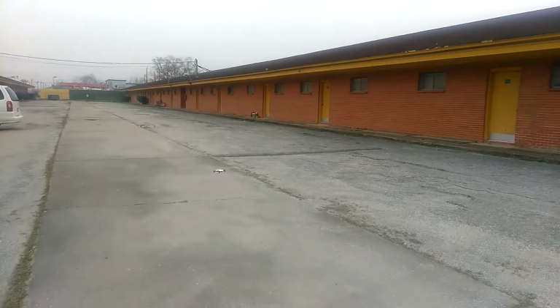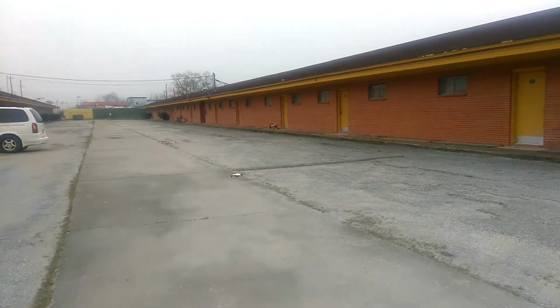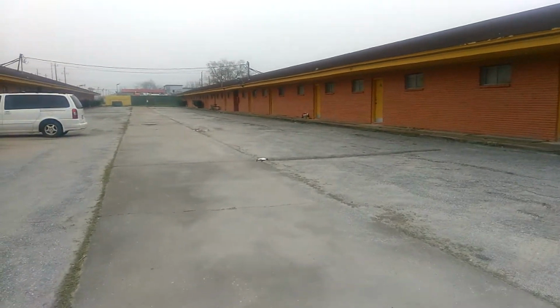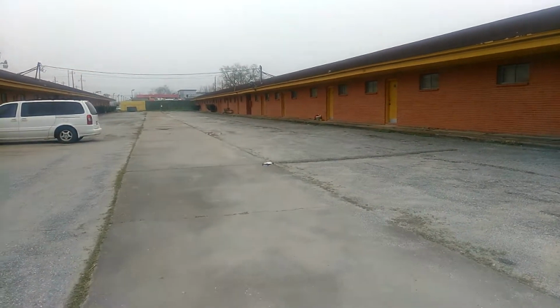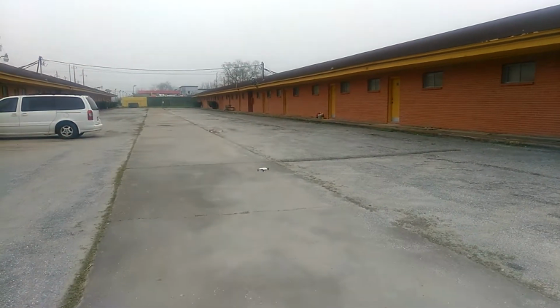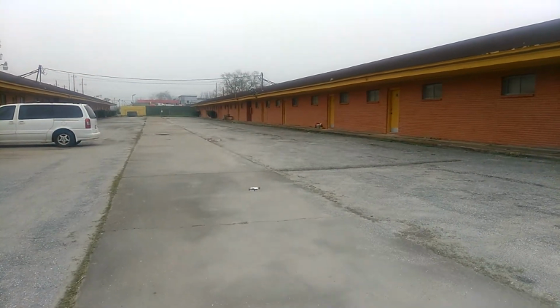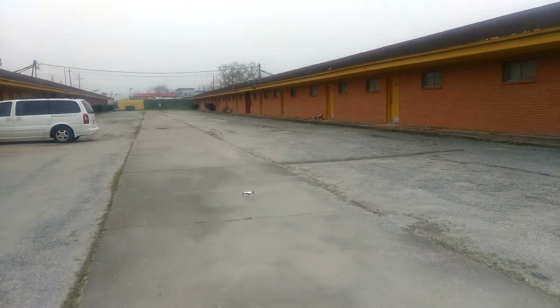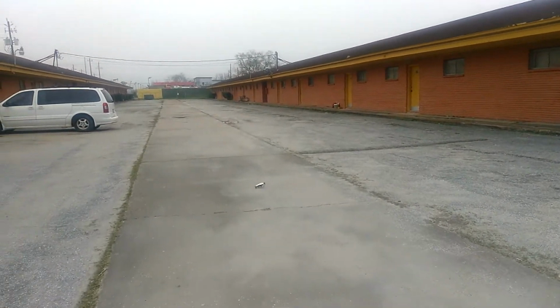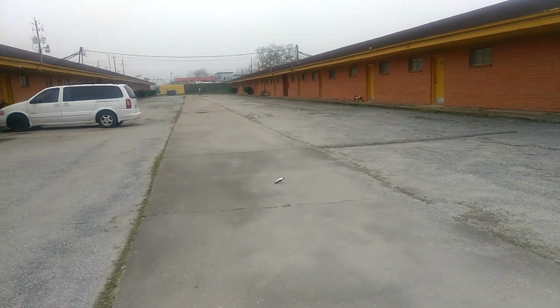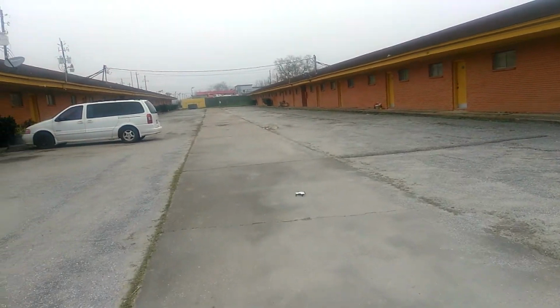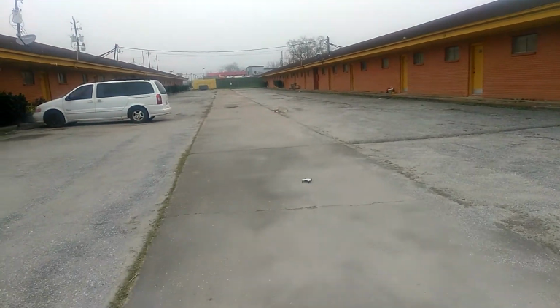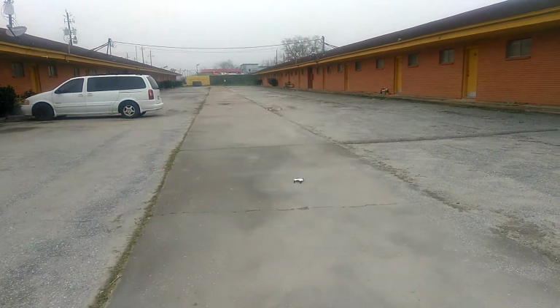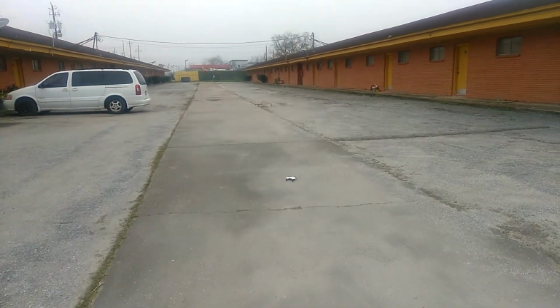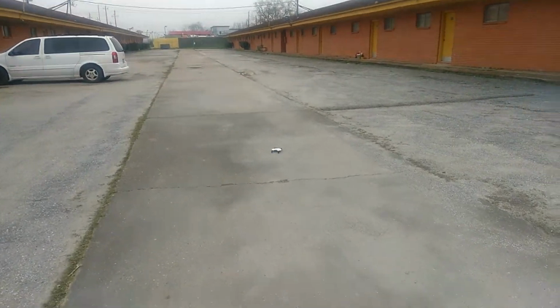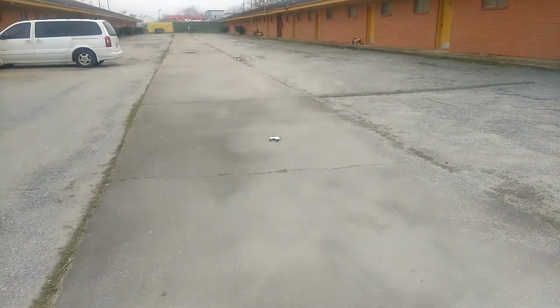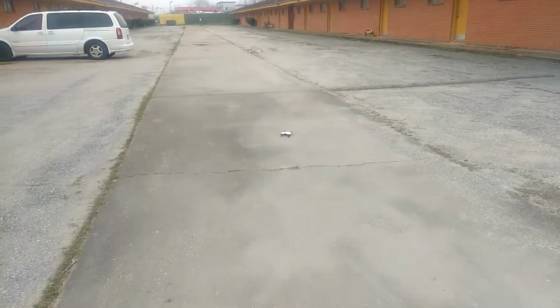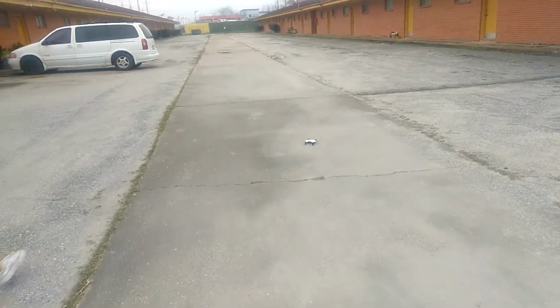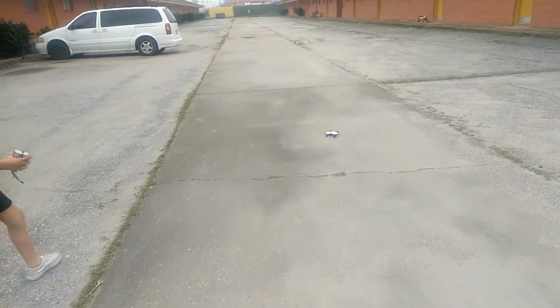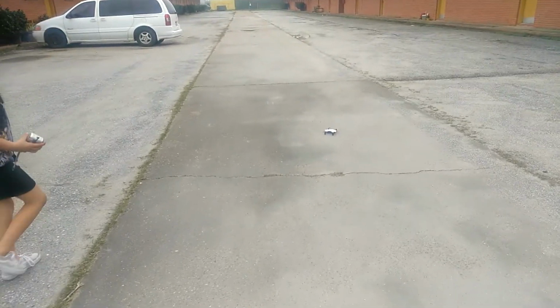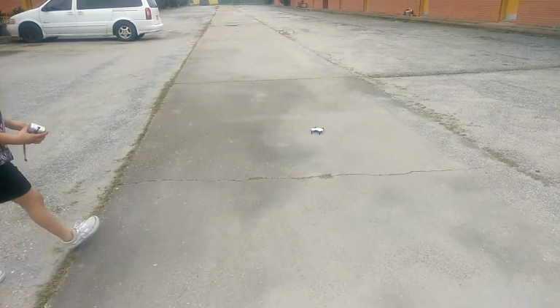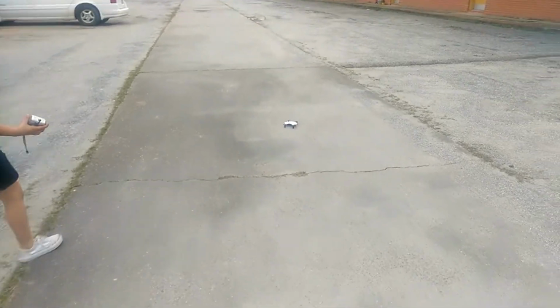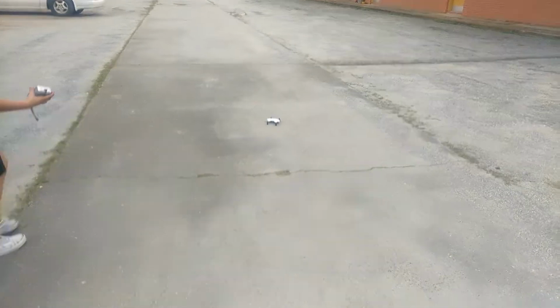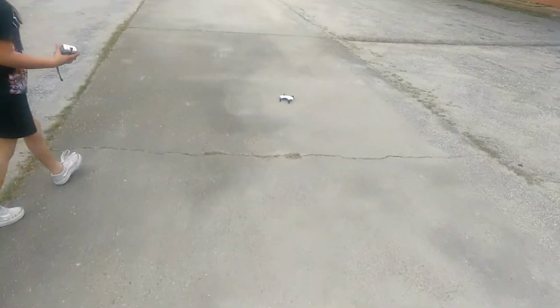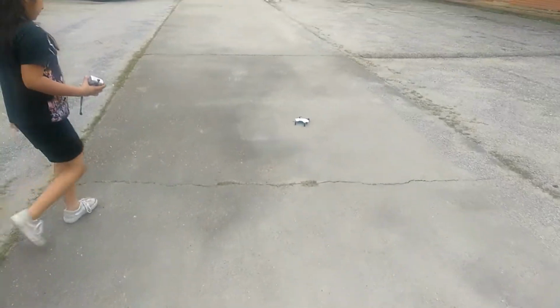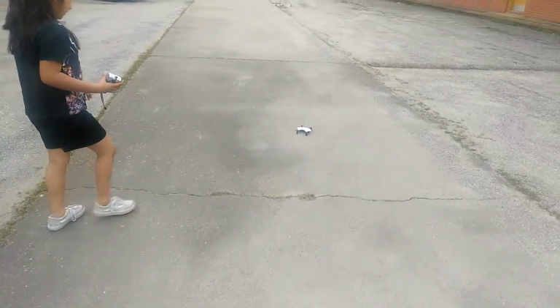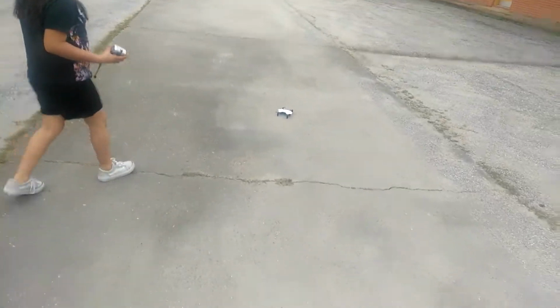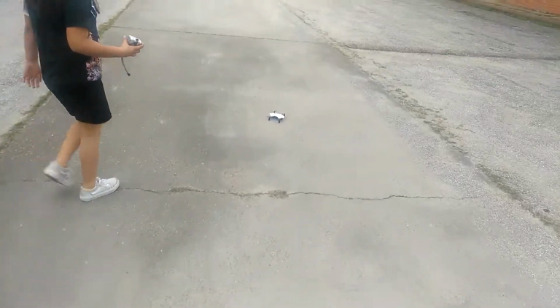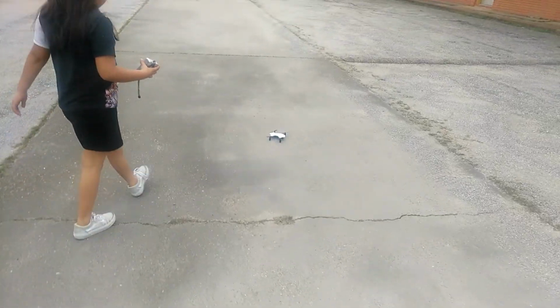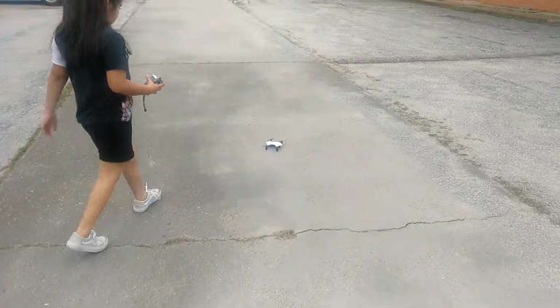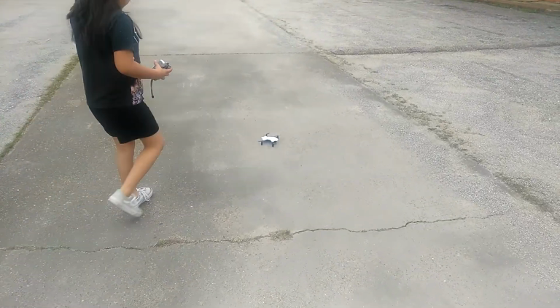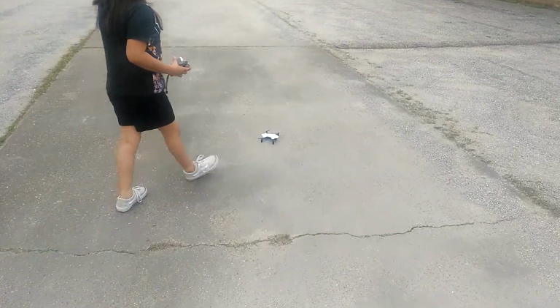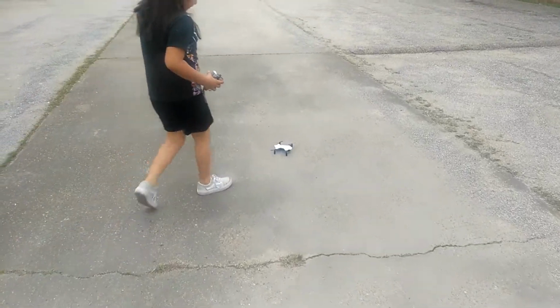Let's land it — one touch landing and it's done. A little rough, but that's because it's a little windy. It's great, I love it.